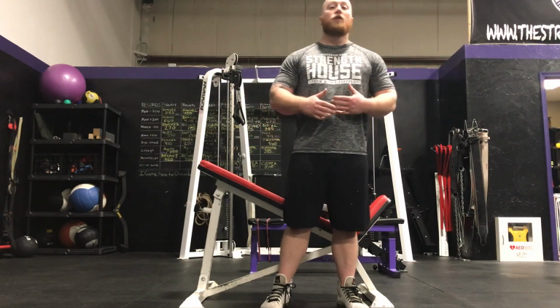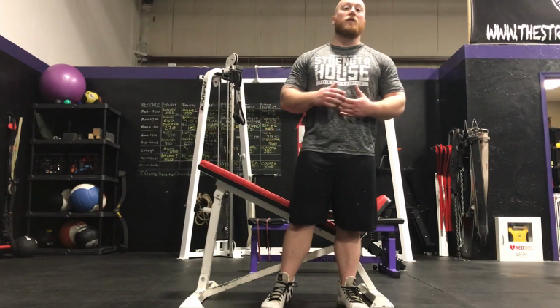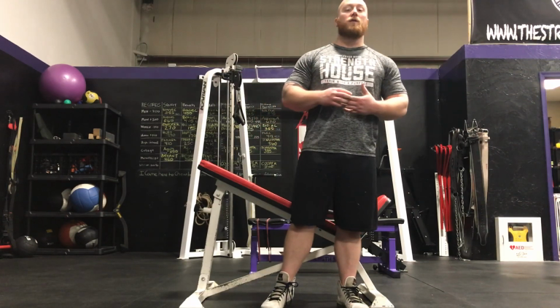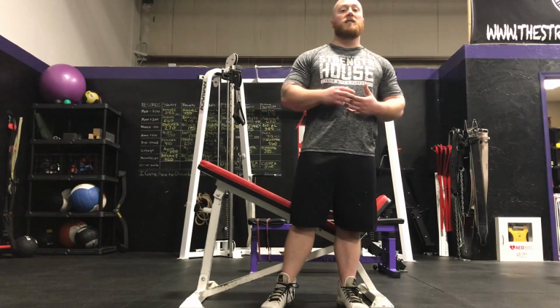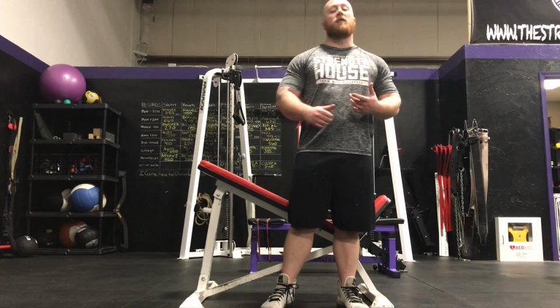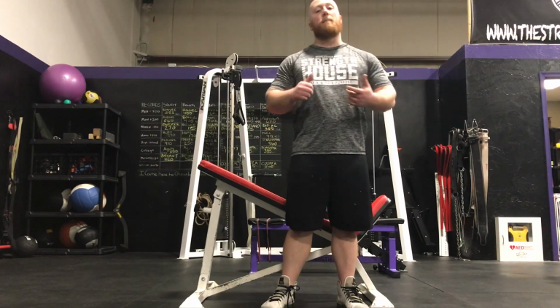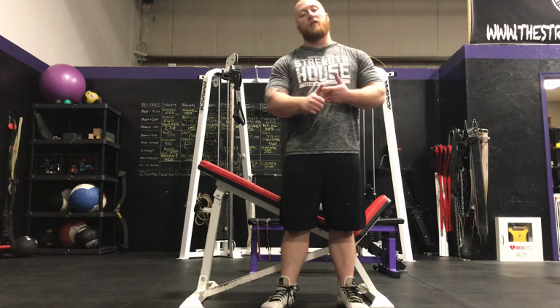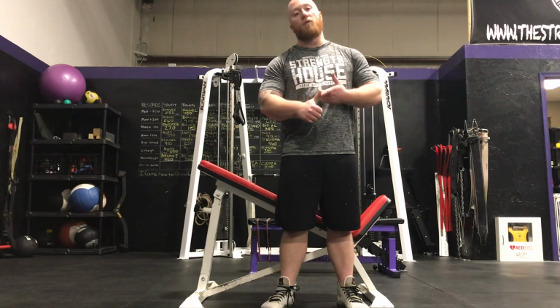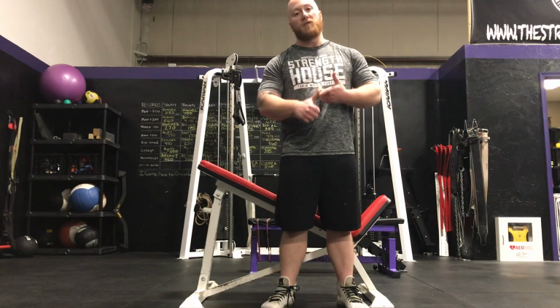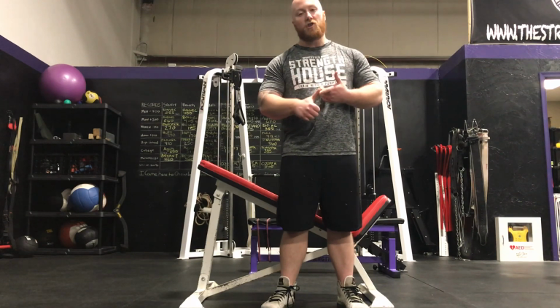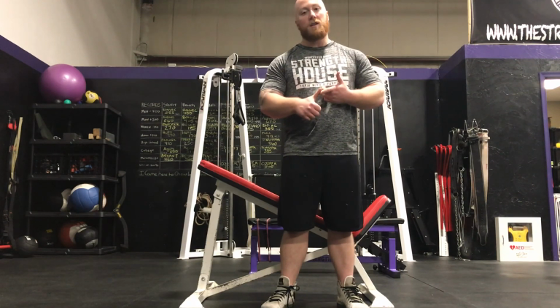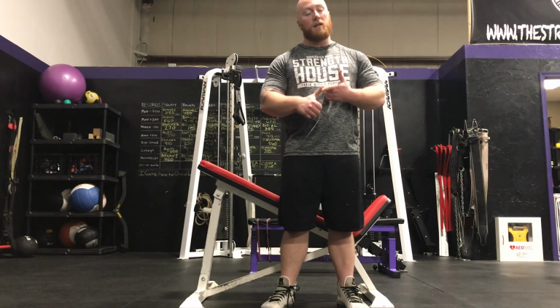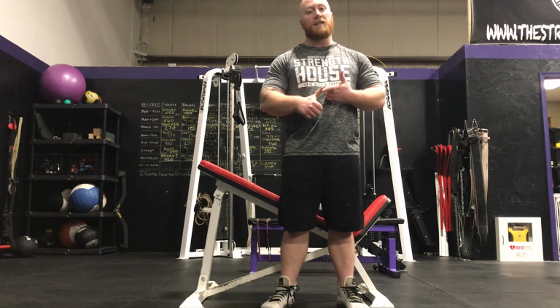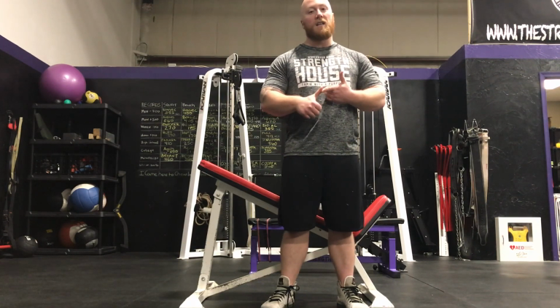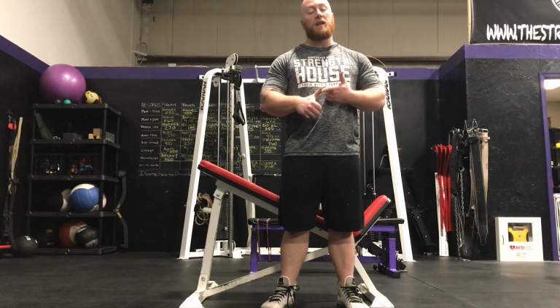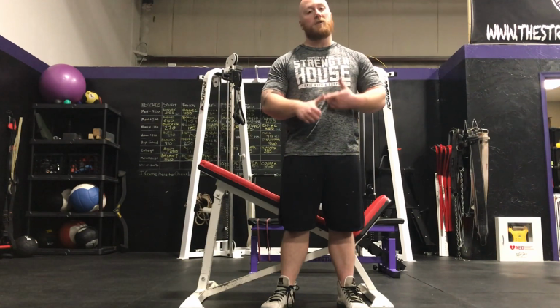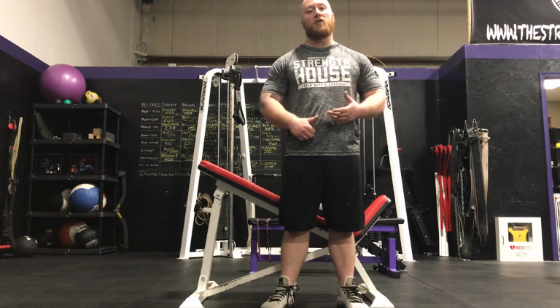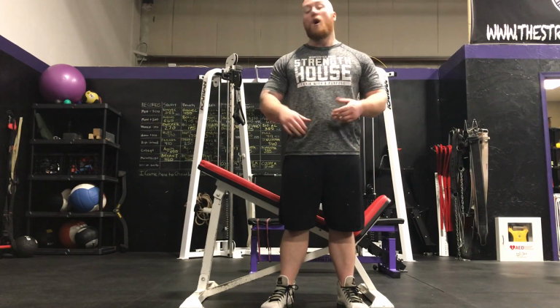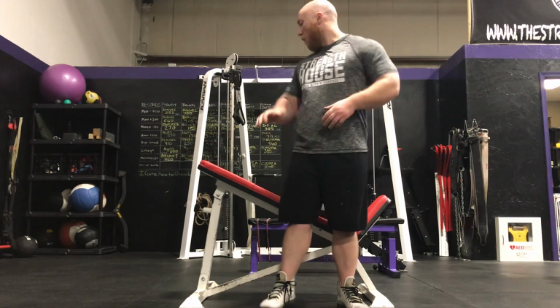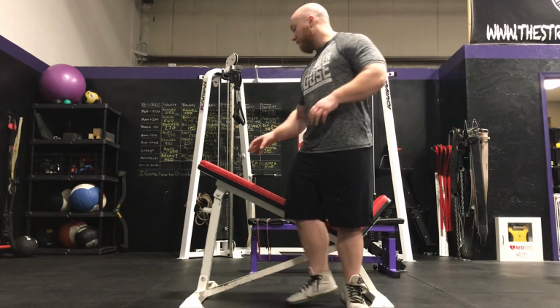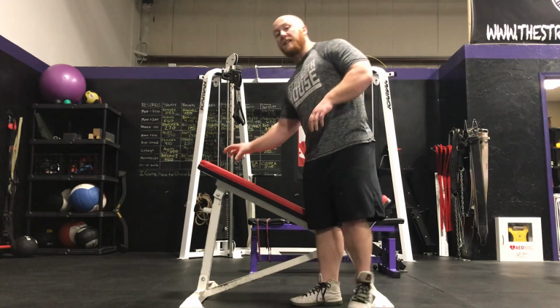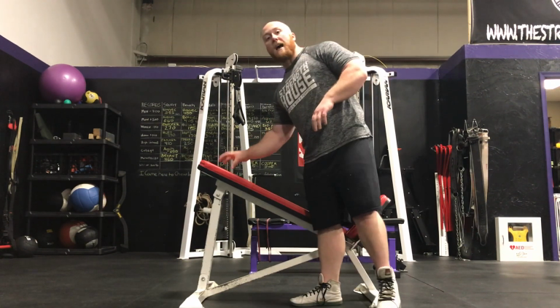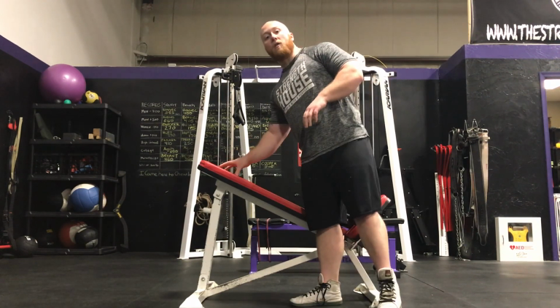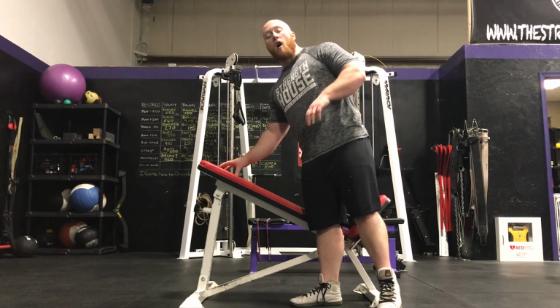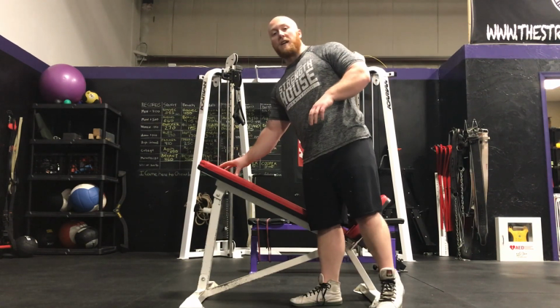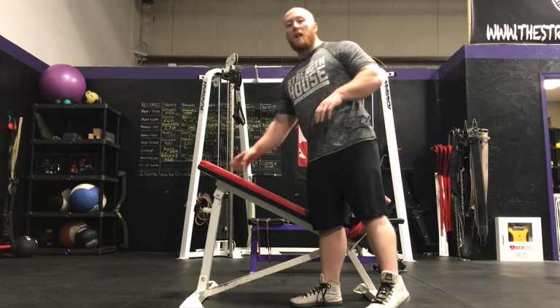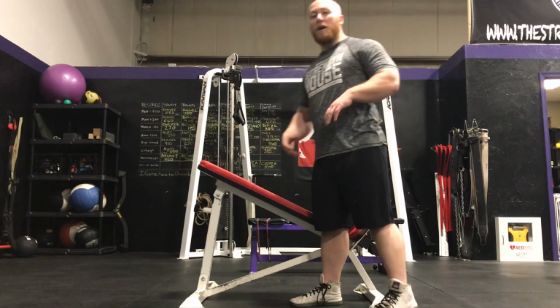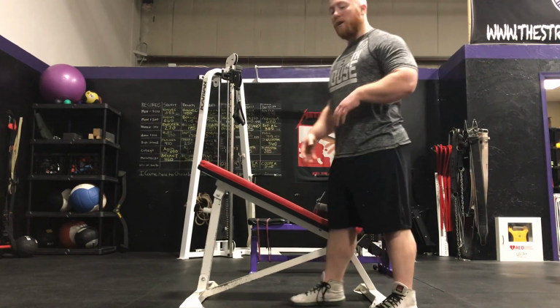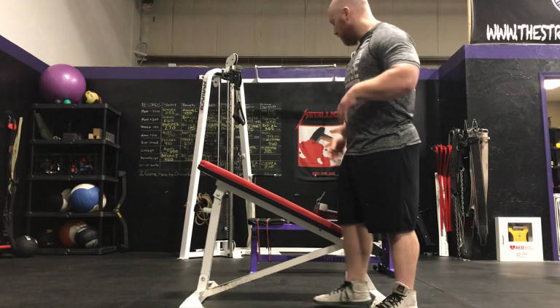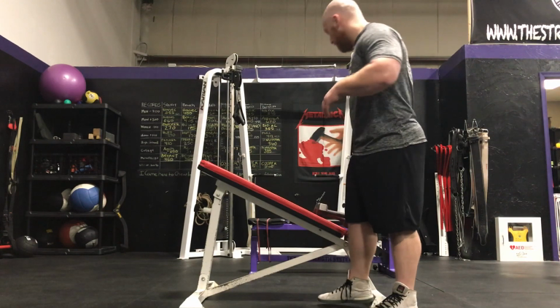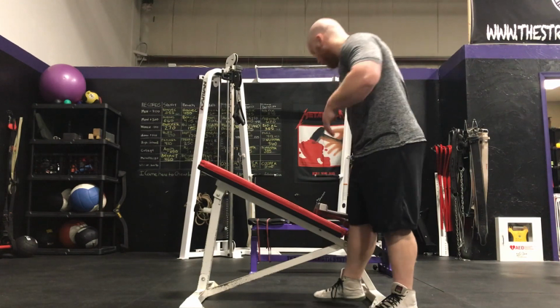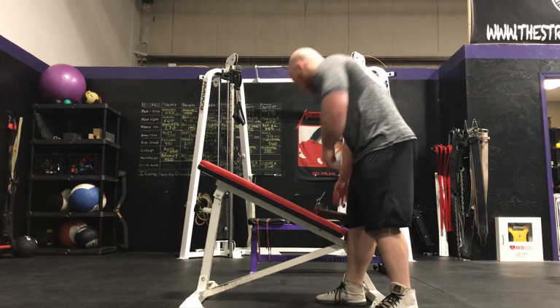You can do these either in a bent-over position, like a deadlift hinge position, or face down on an incline bench. I'm going to show you both of them.